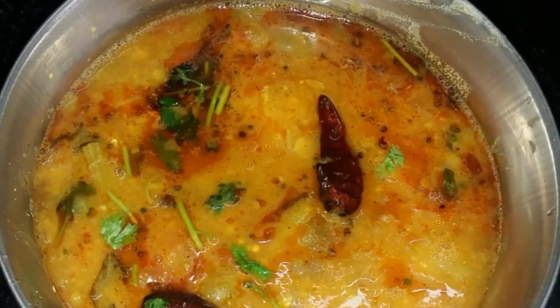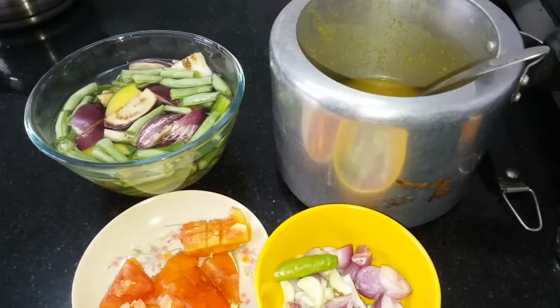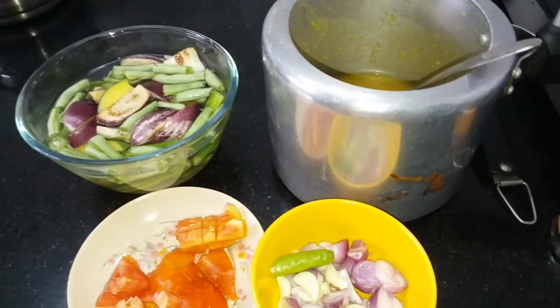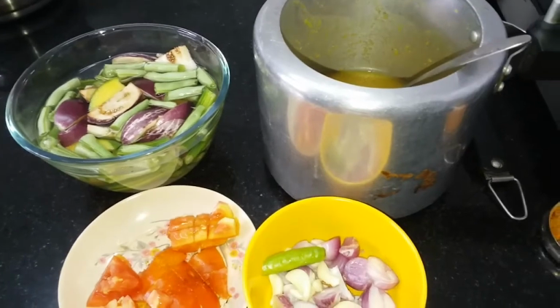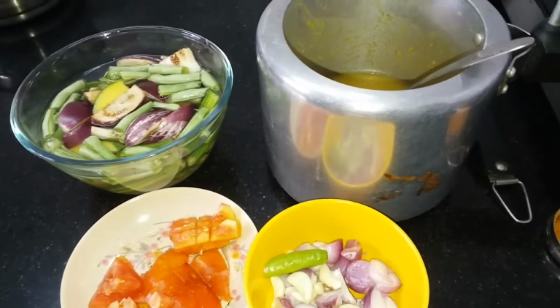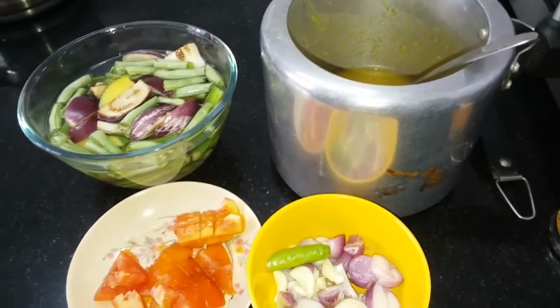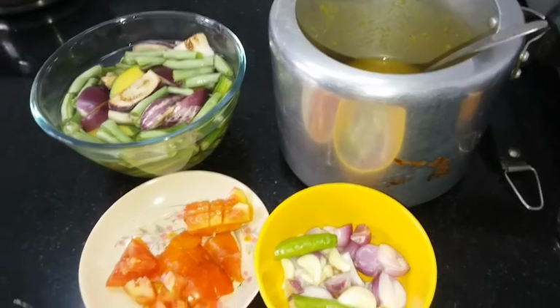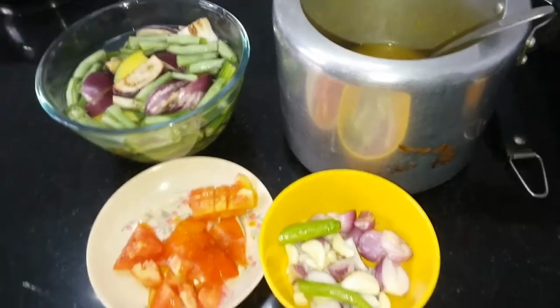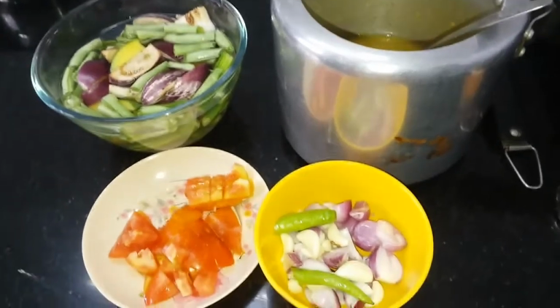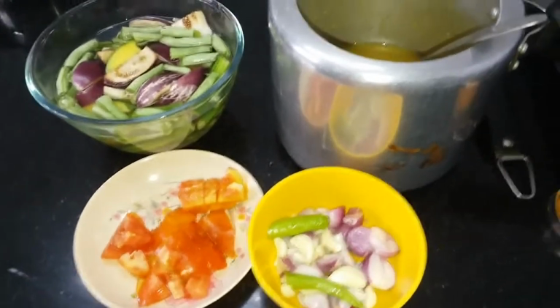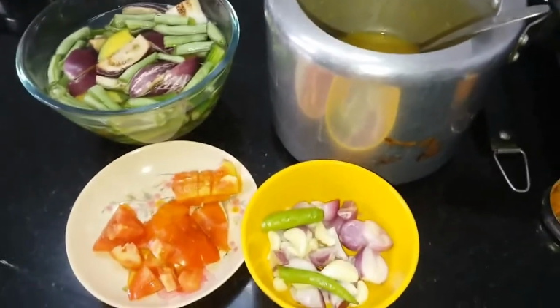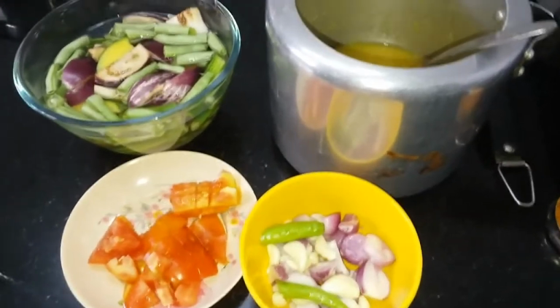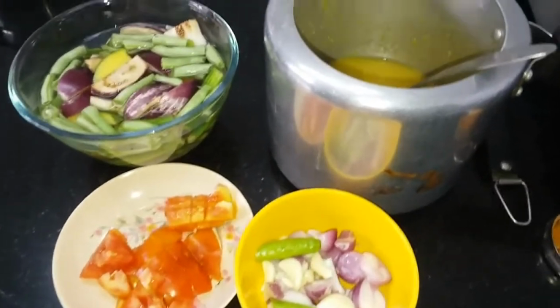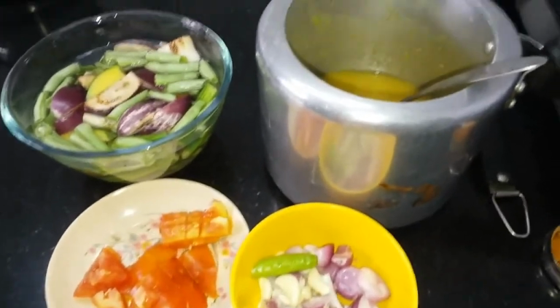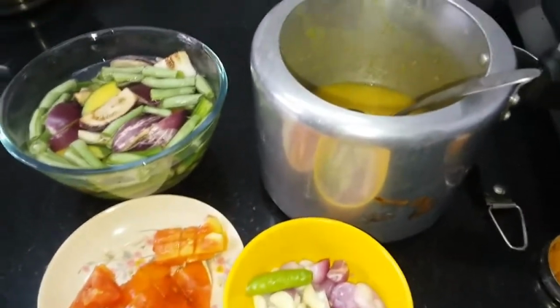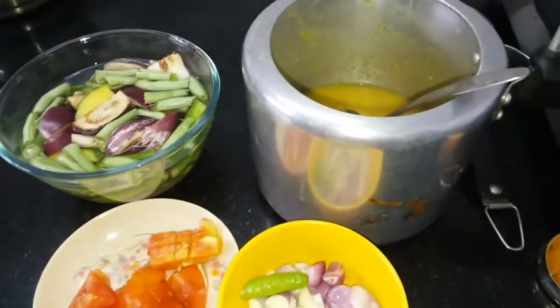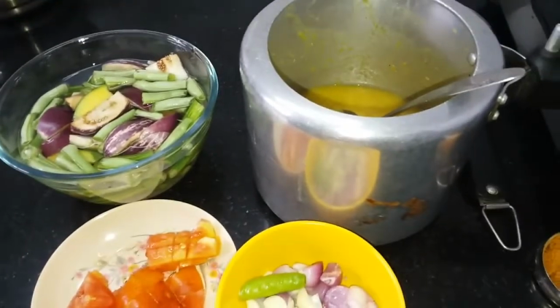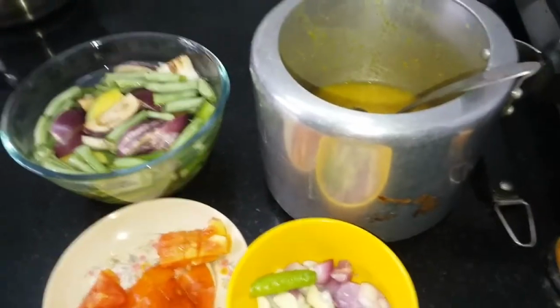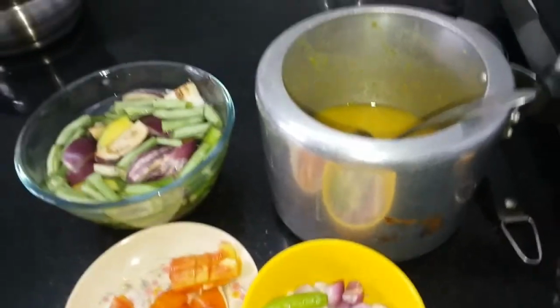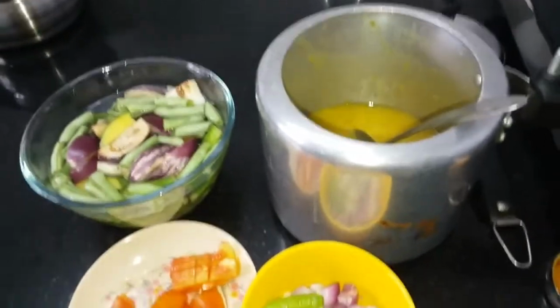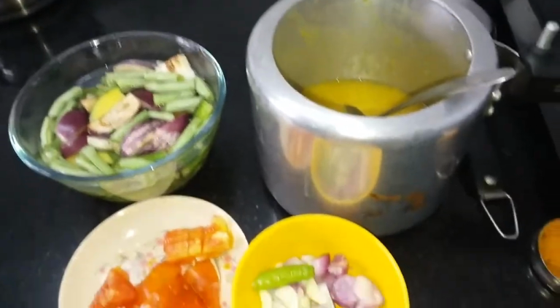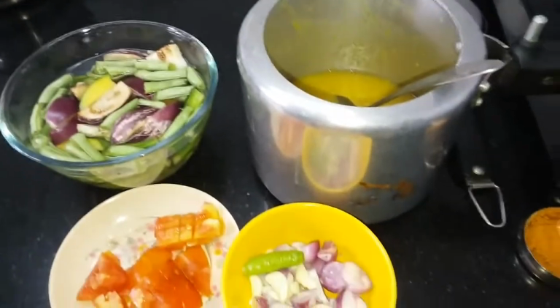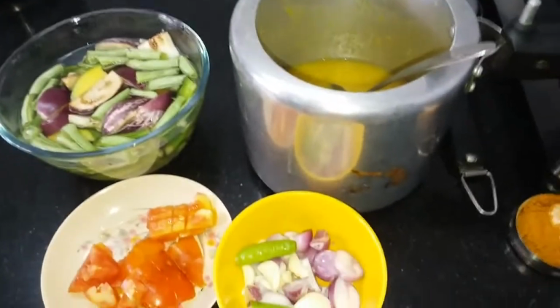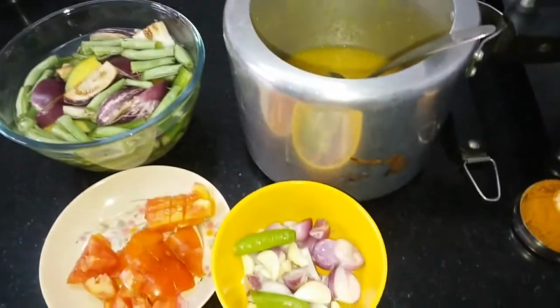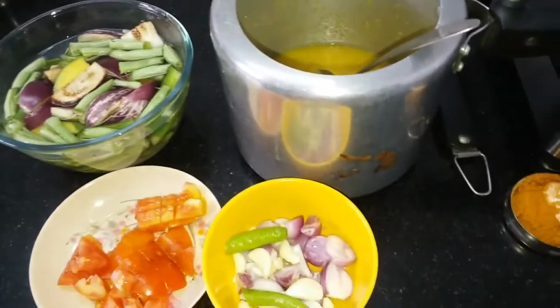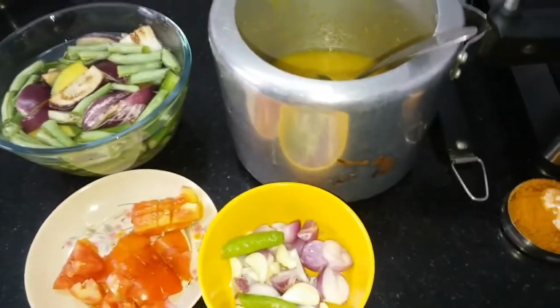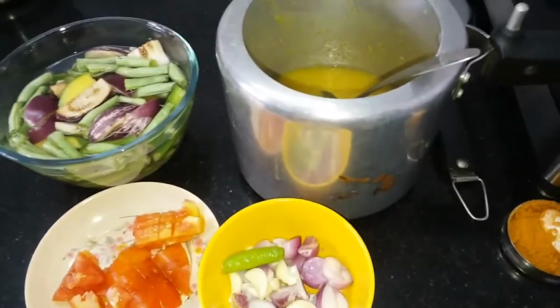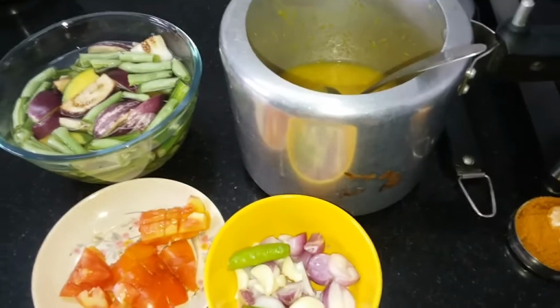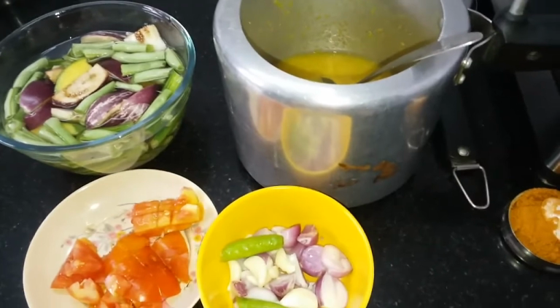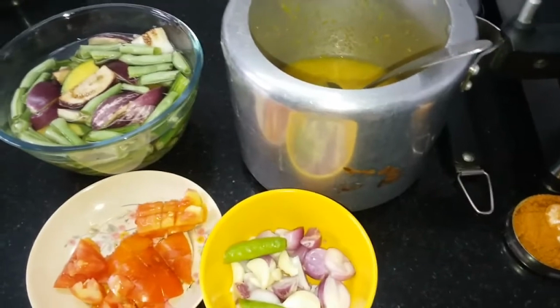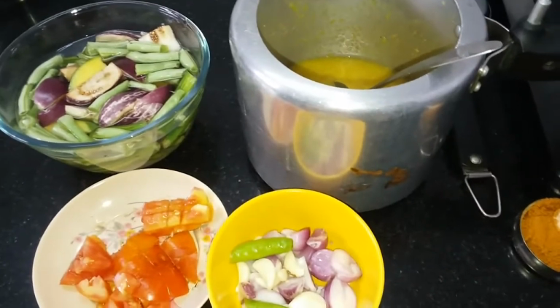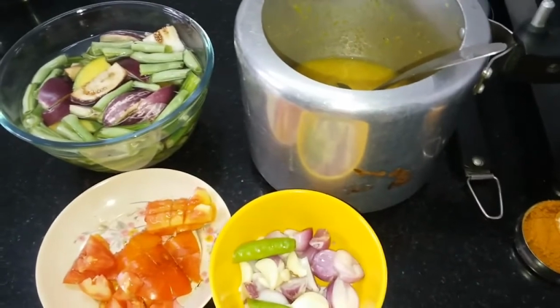Hi, welcome back to Anun's Adupangarai. I will show you a cooker sambar.